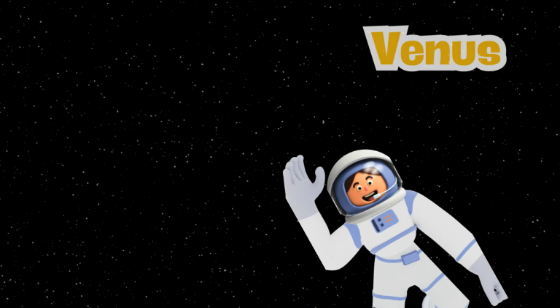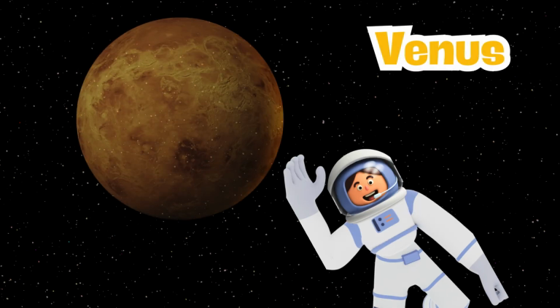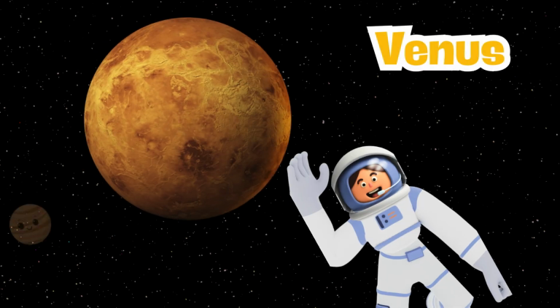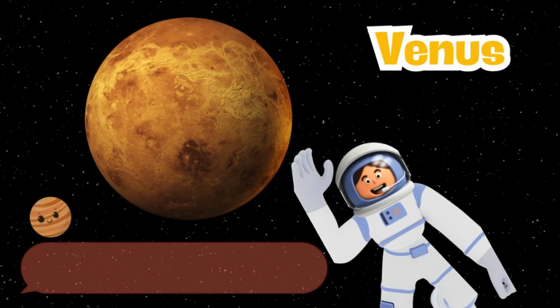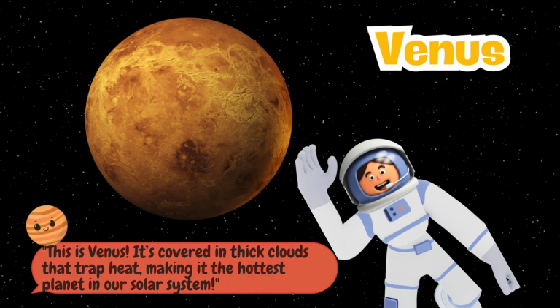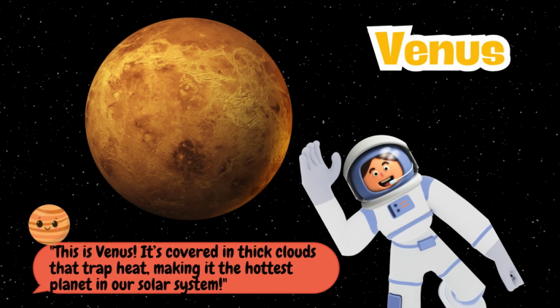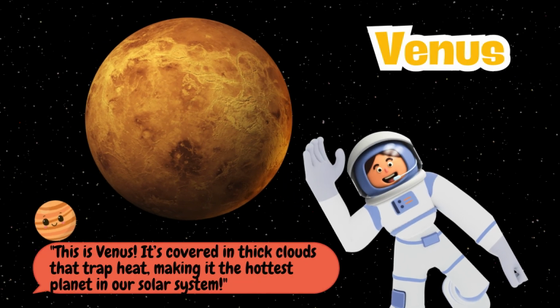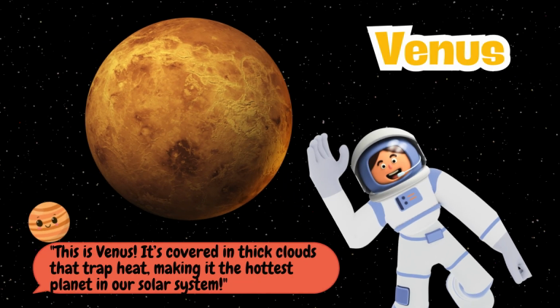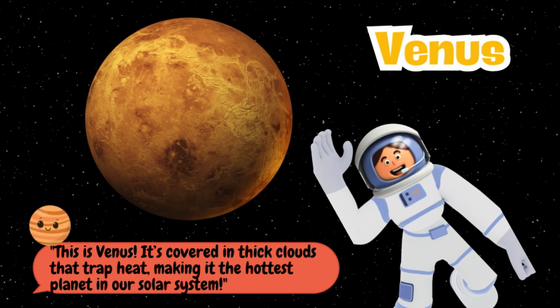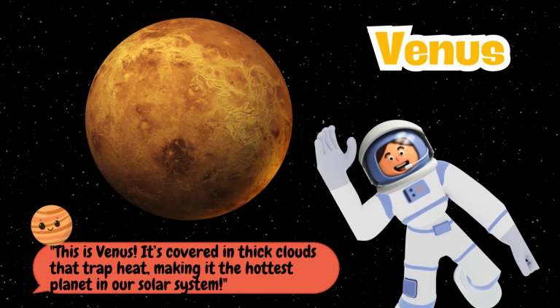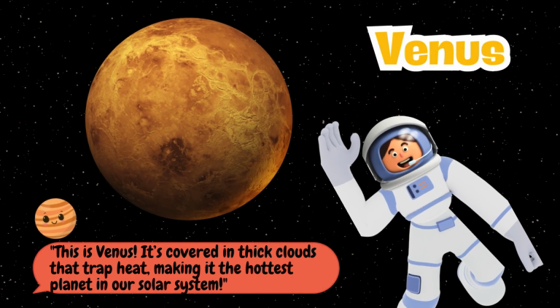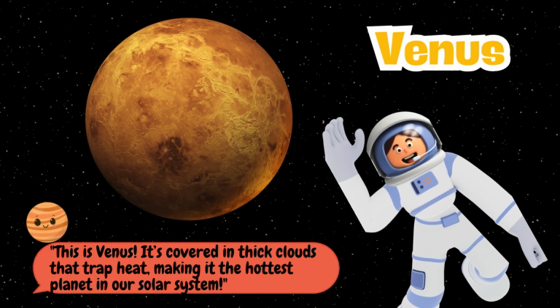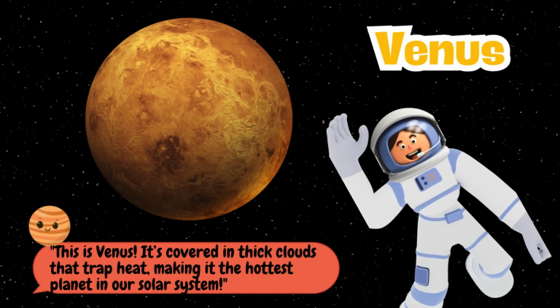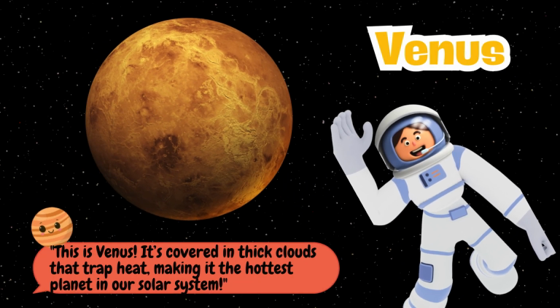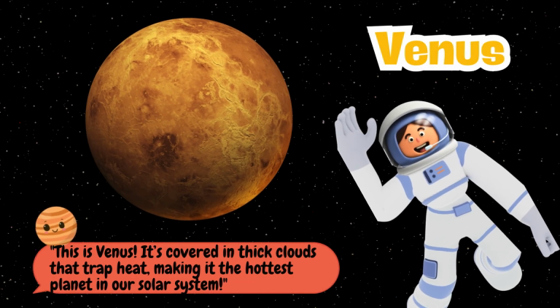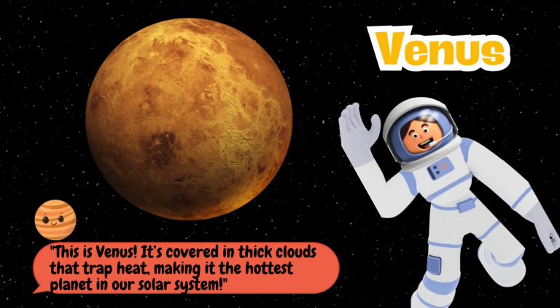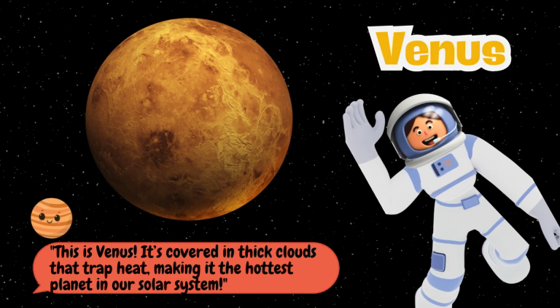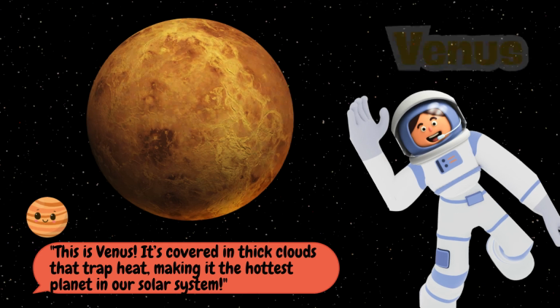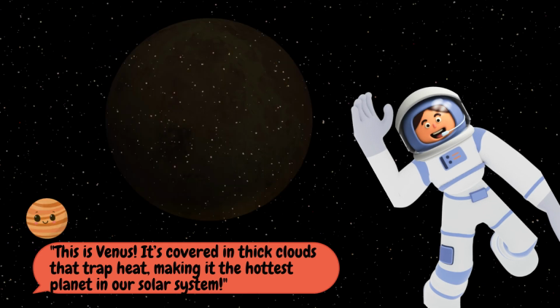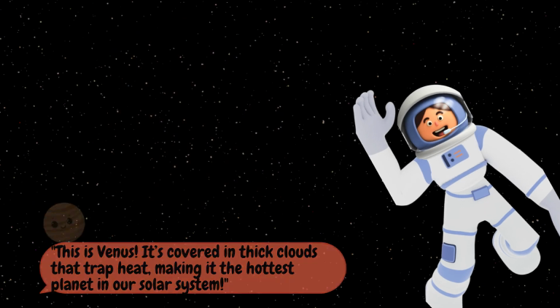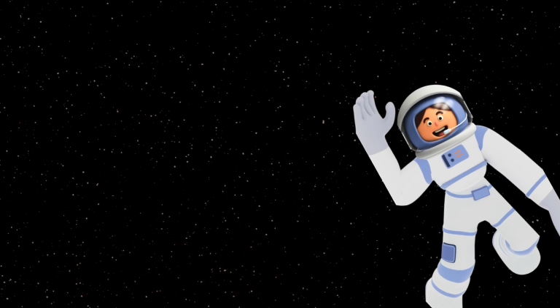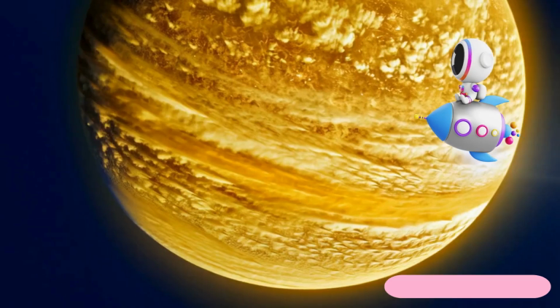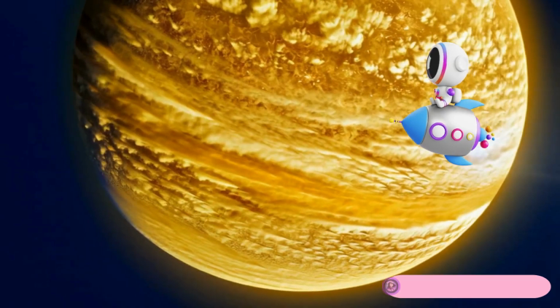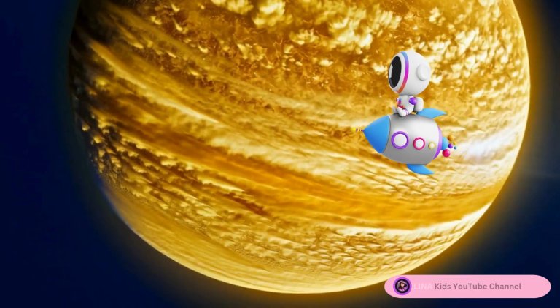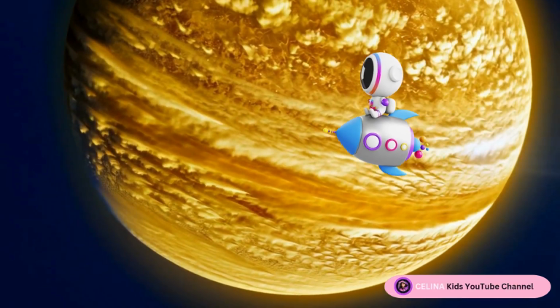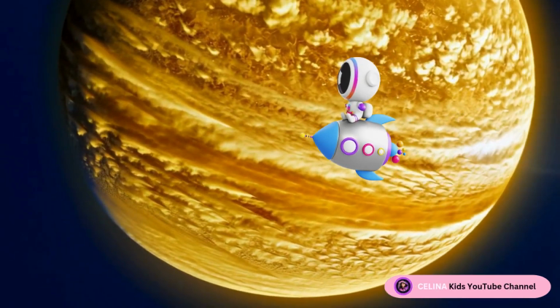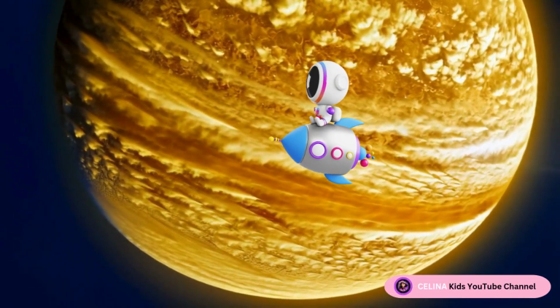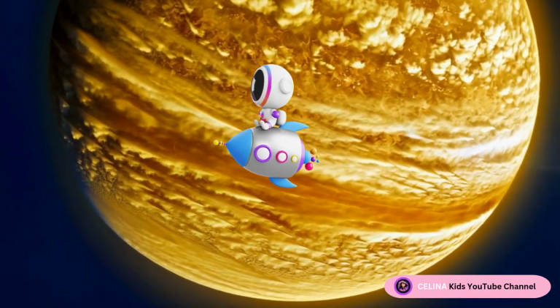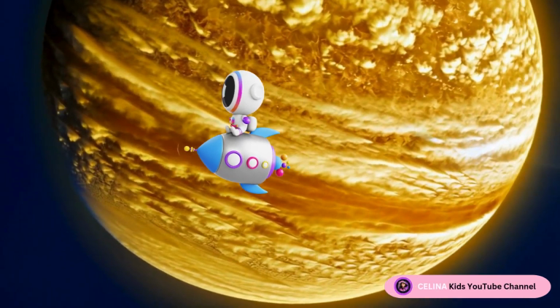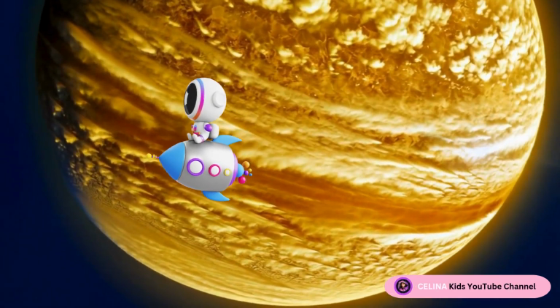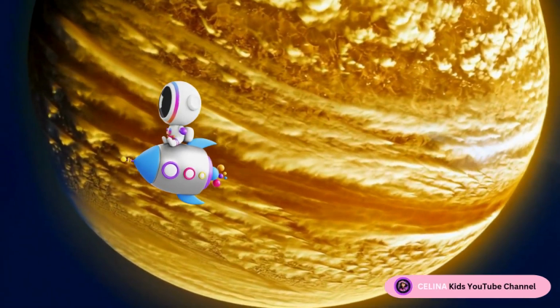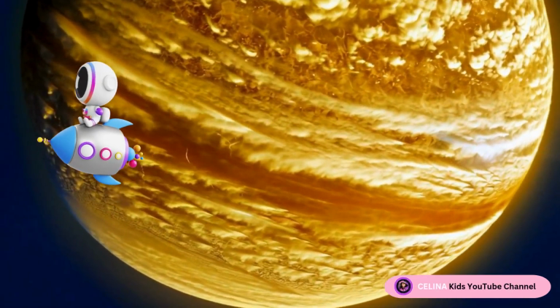This is Venus. It's covered in thick clouds that trap heat, making it the hottest planet in our solar system.